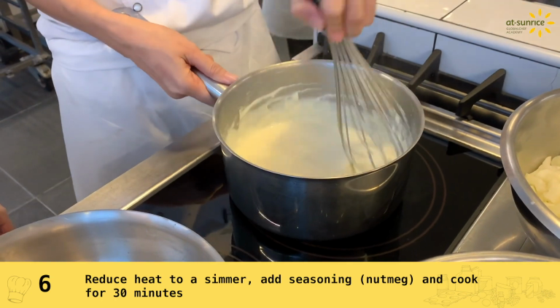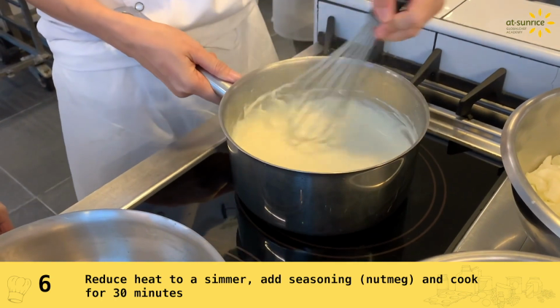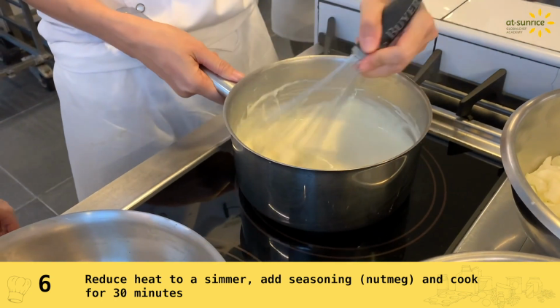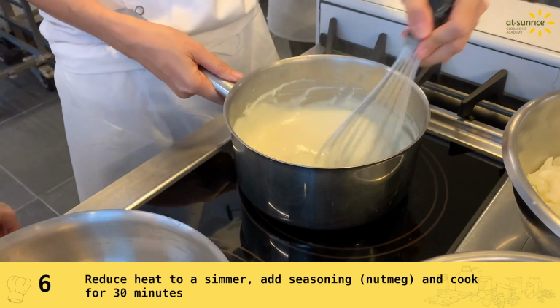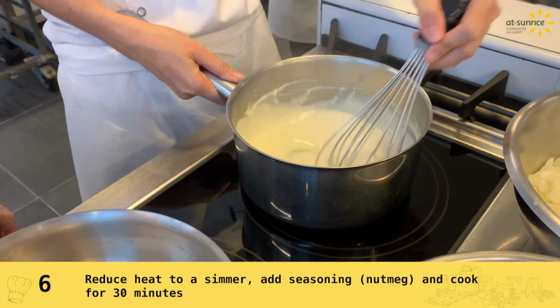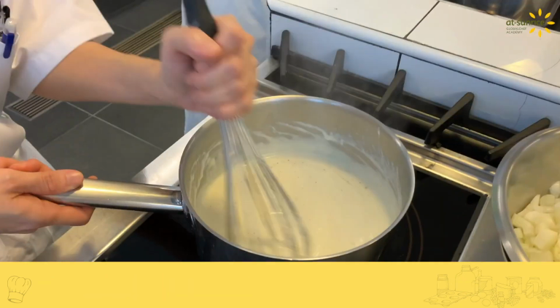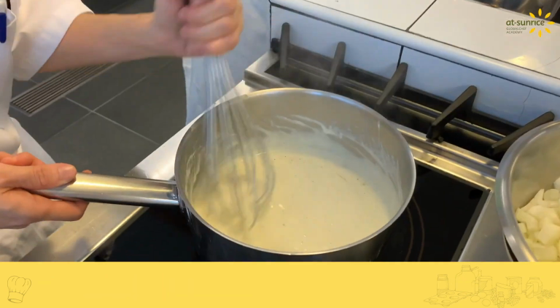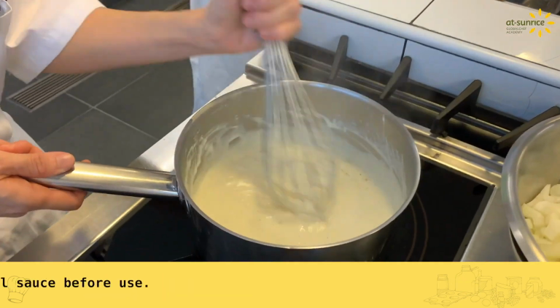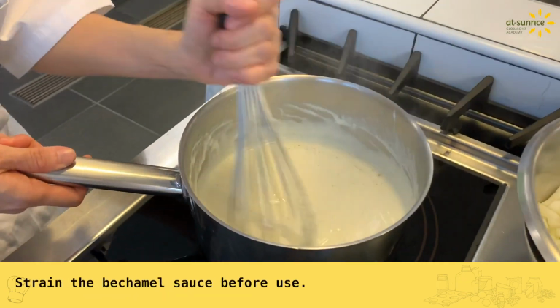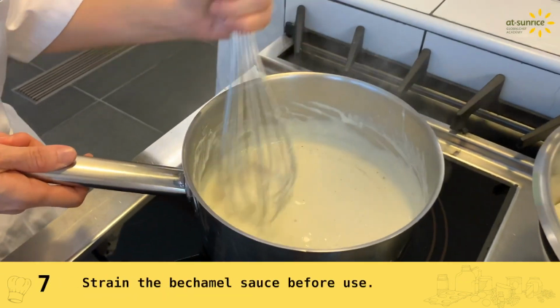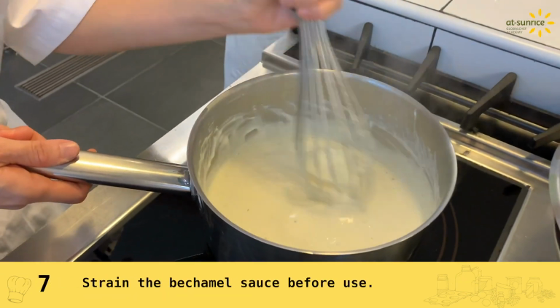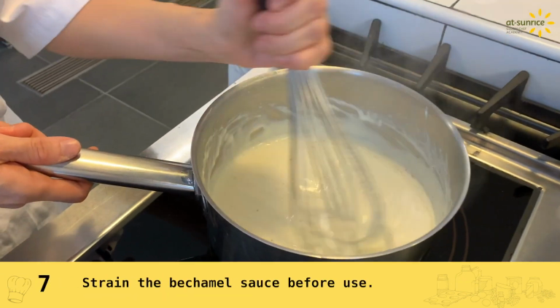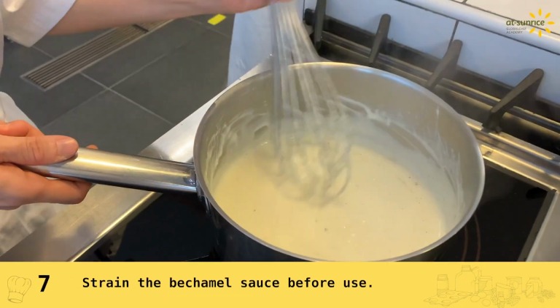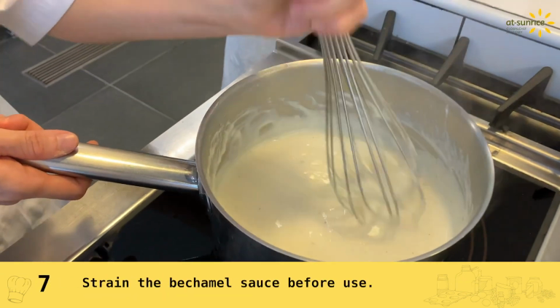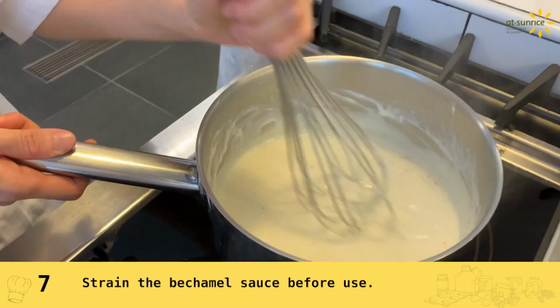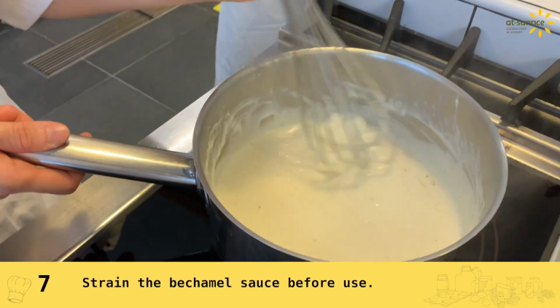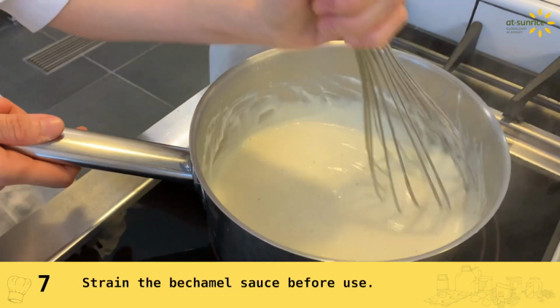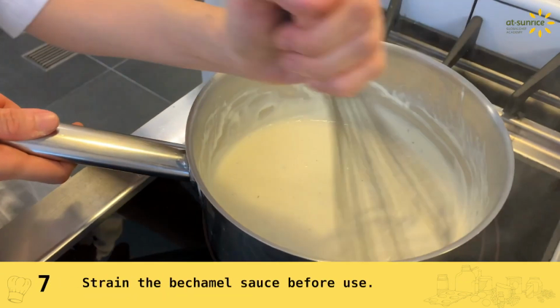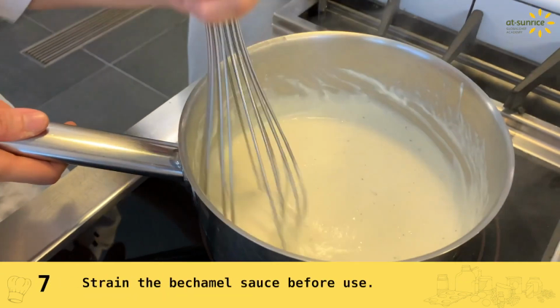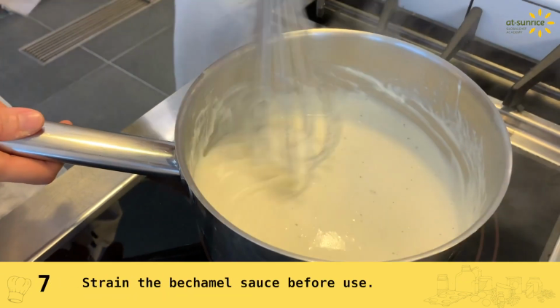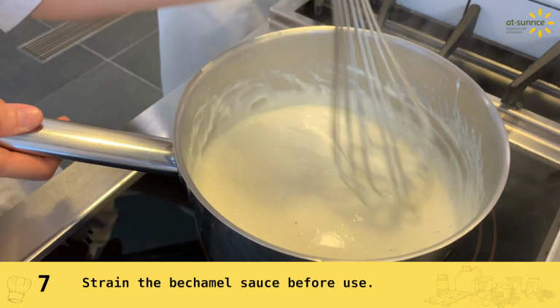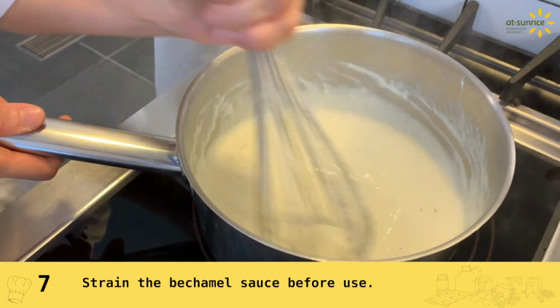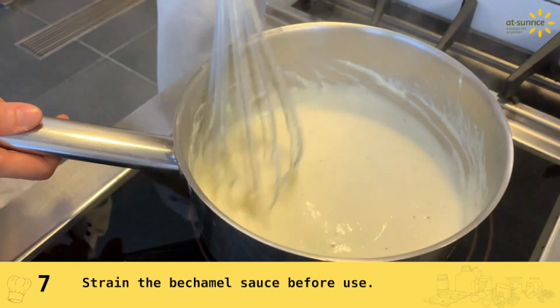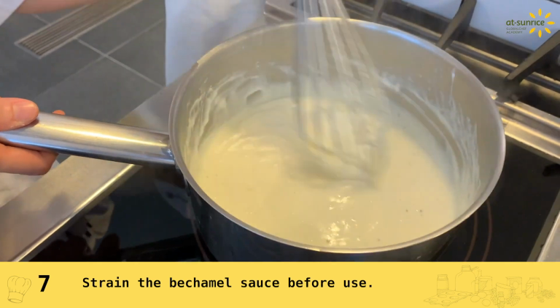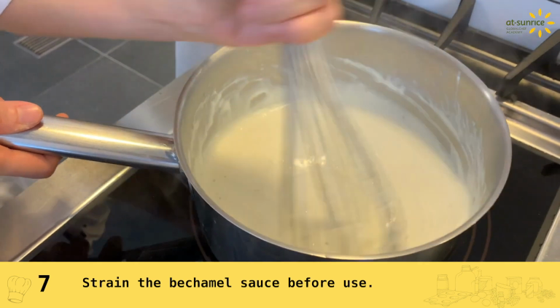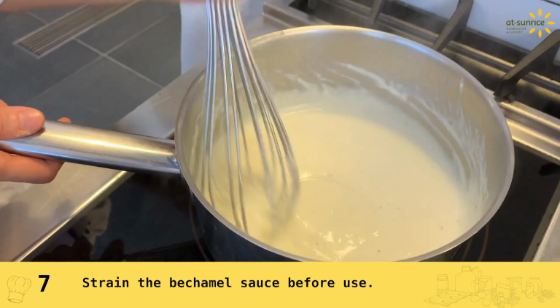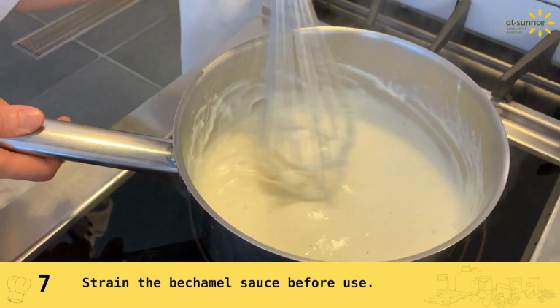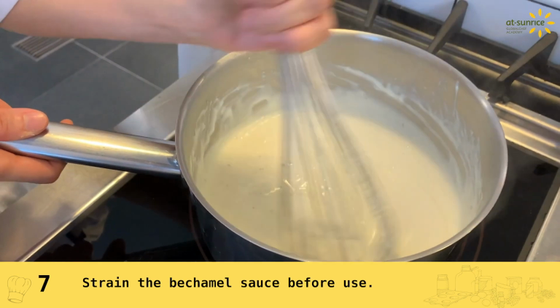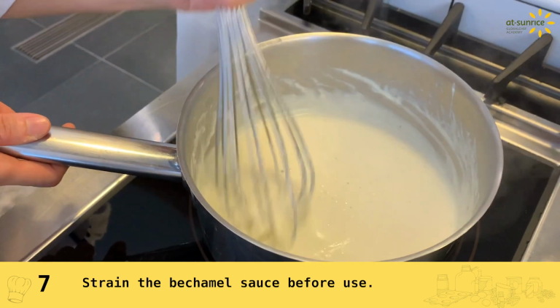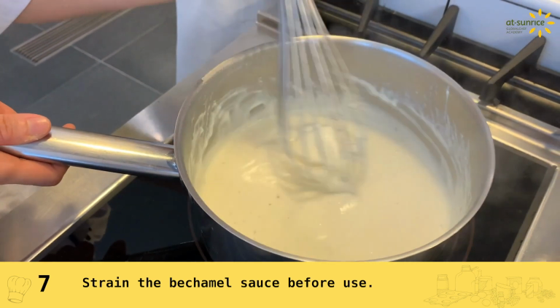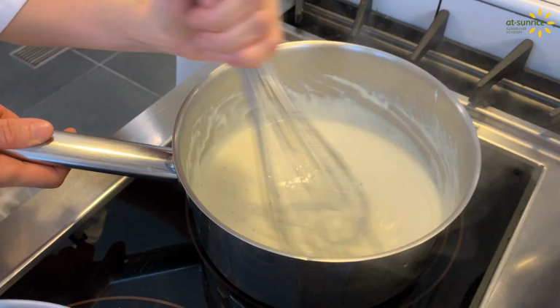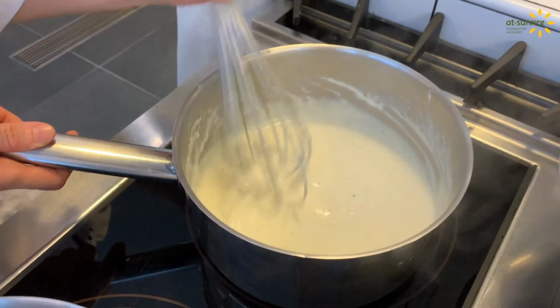So you have to make the sauce on the right side.